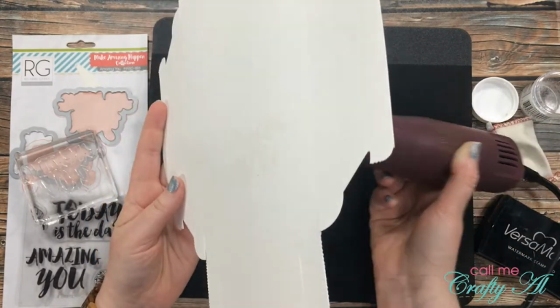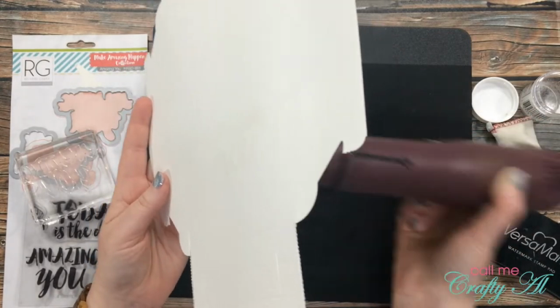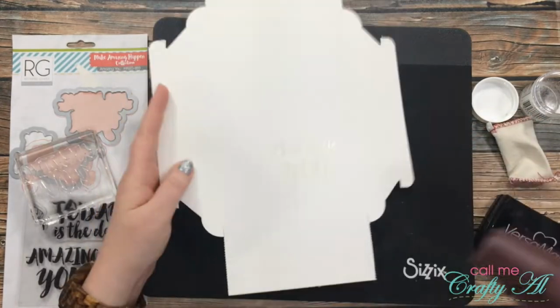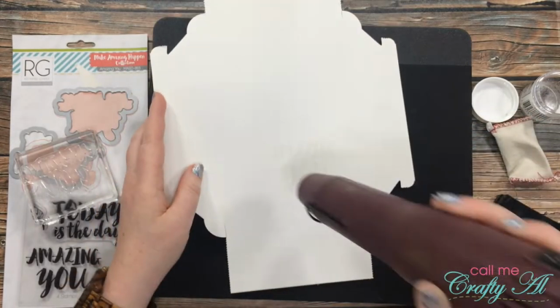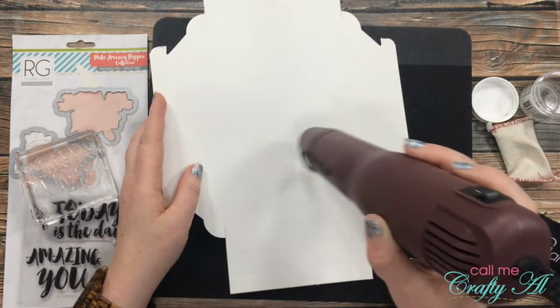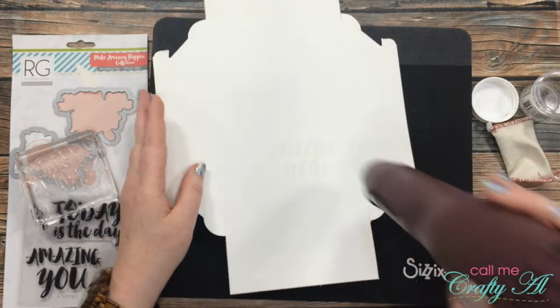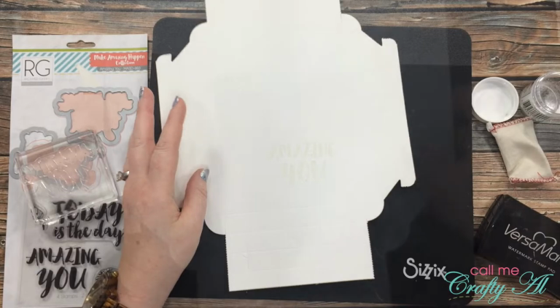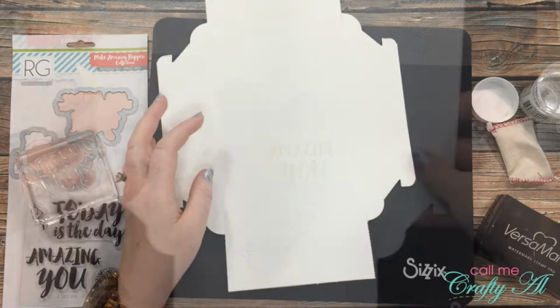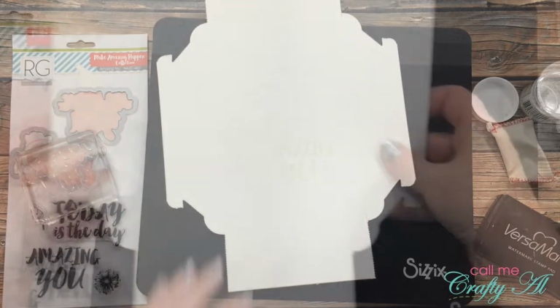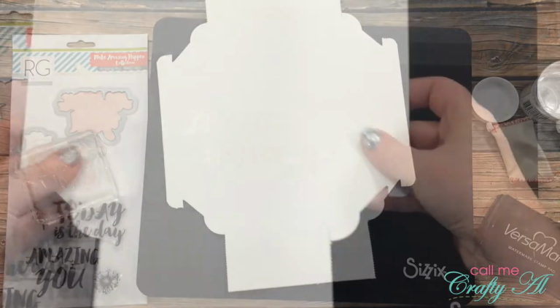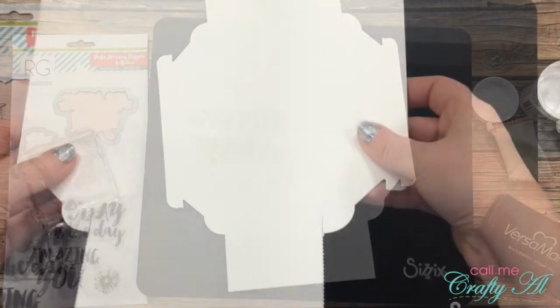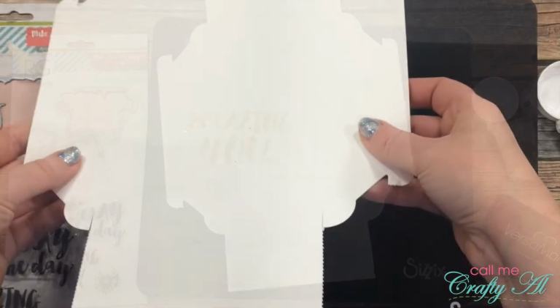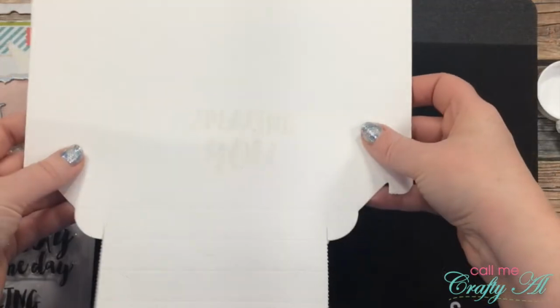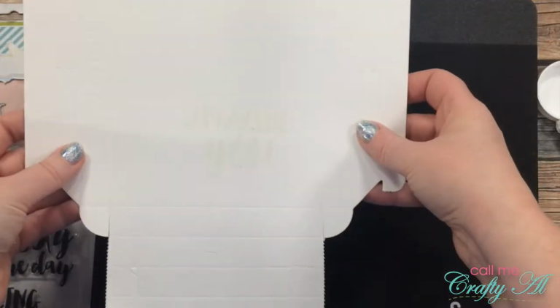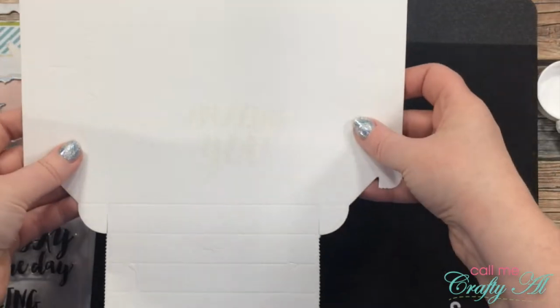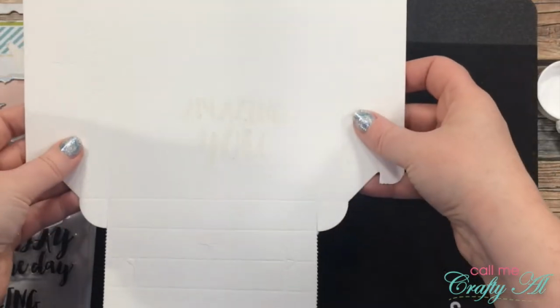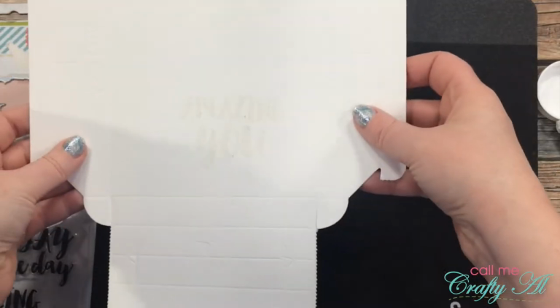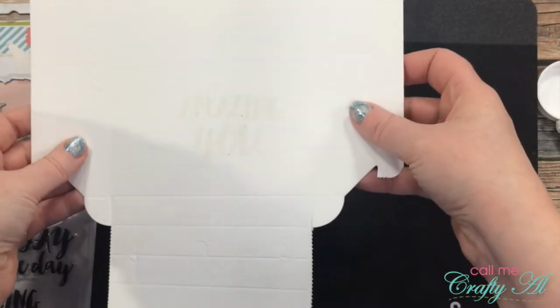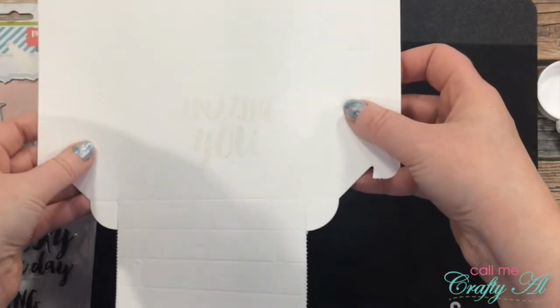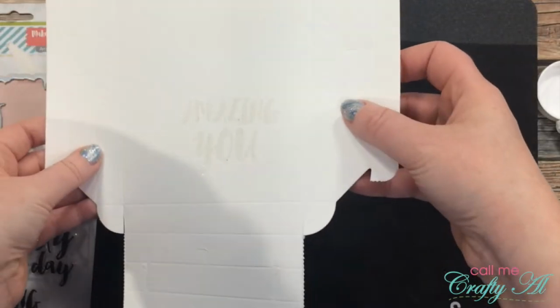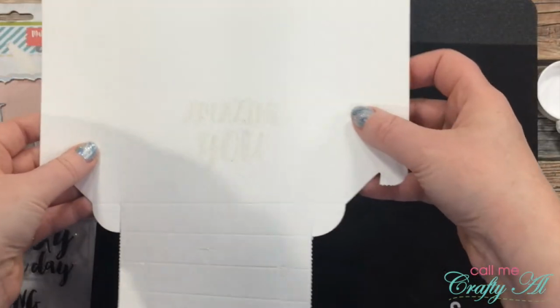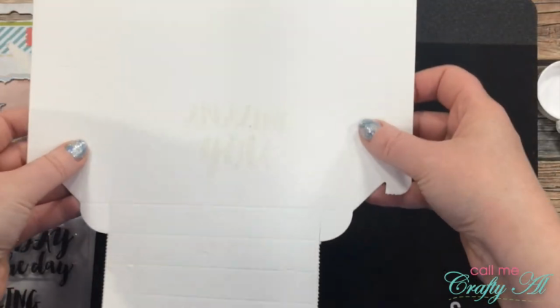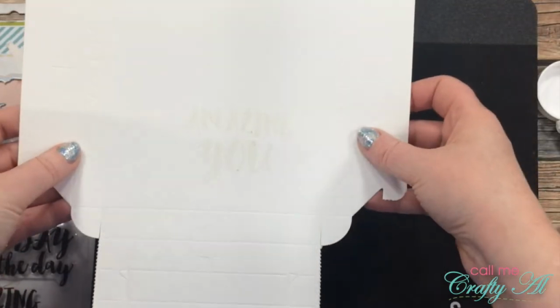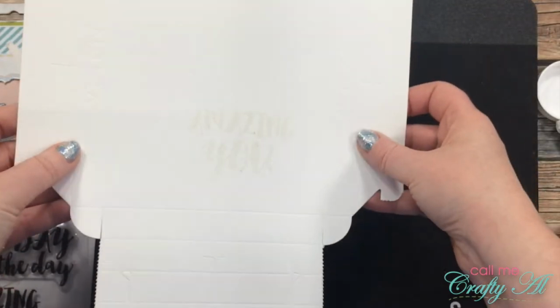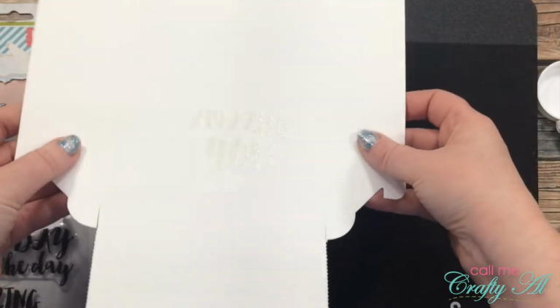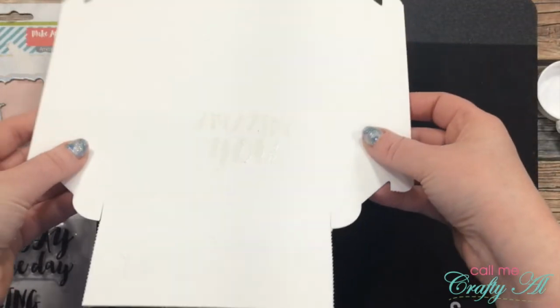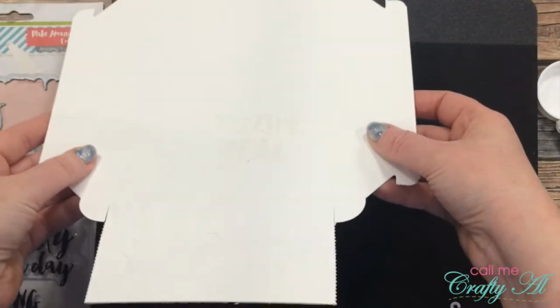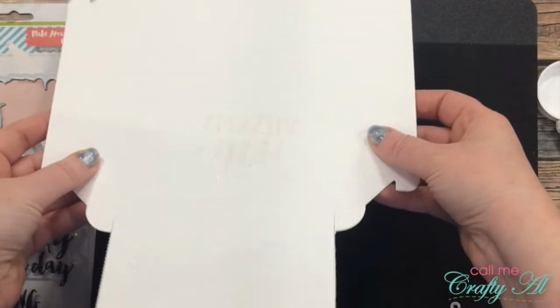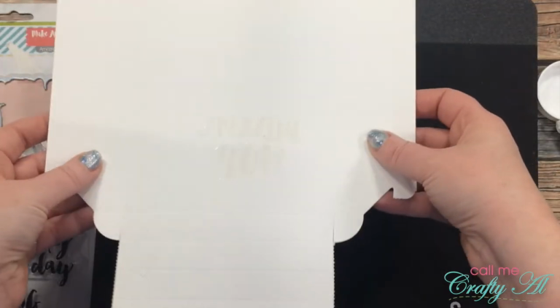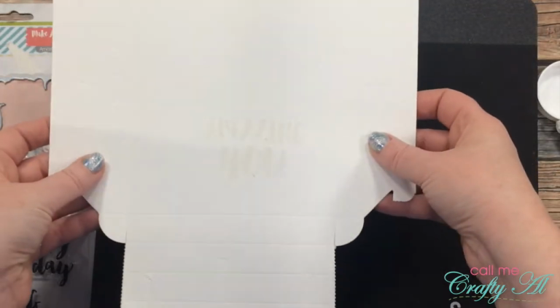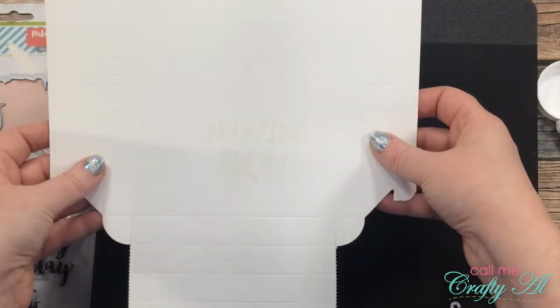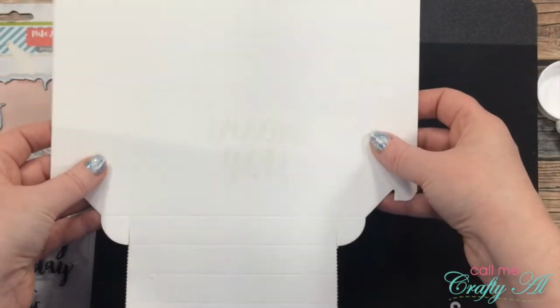Once stamping was done I poured the embossing powder over the area where I thought the stamp was, tapped off the excess, and decided to add another round to get any missing parts of the sentiment covered. I tried to show you what it looks like but it has to catch the light just right so you can see it.